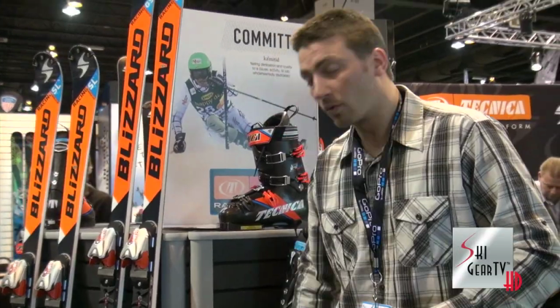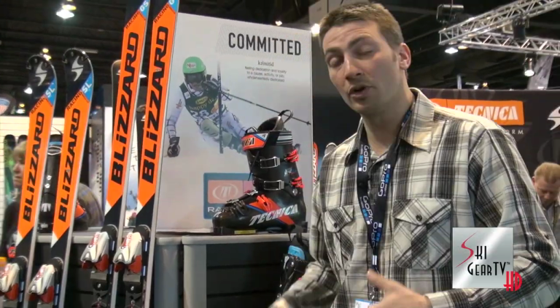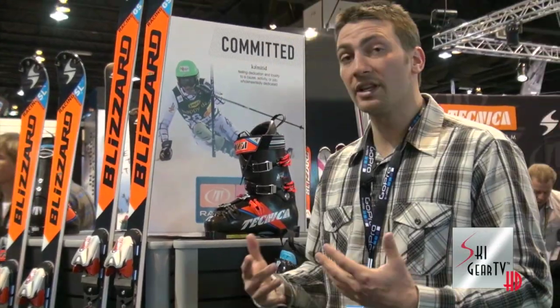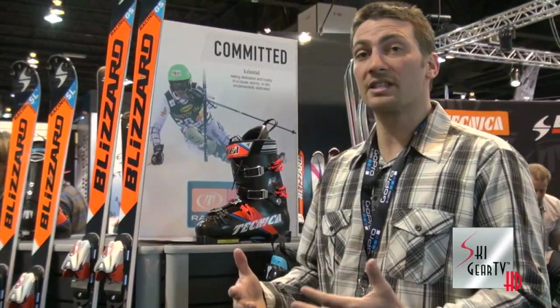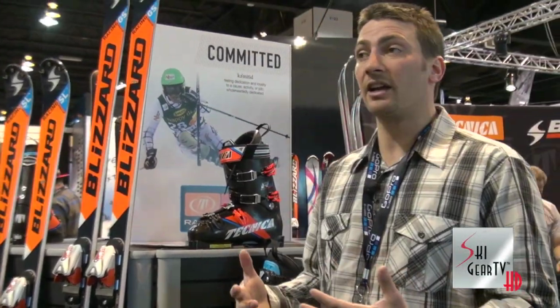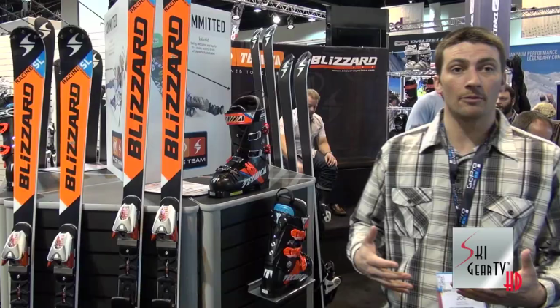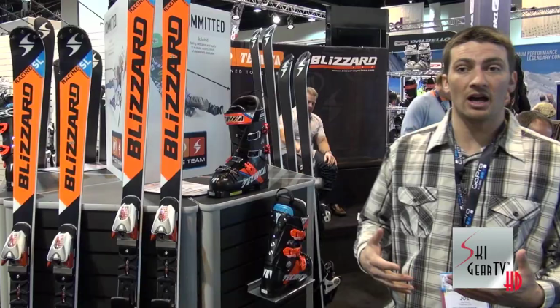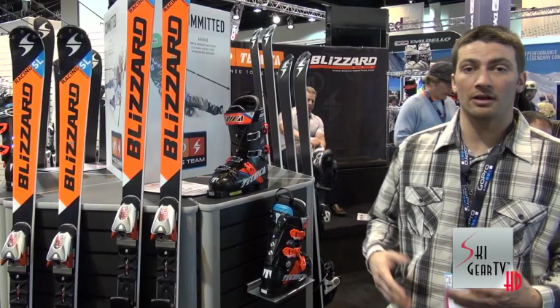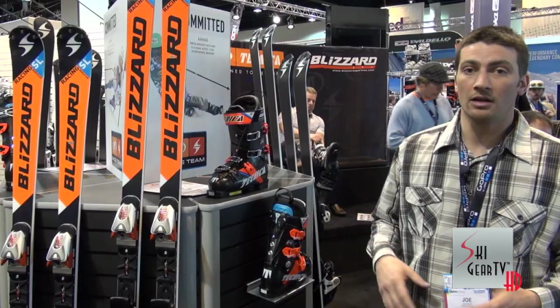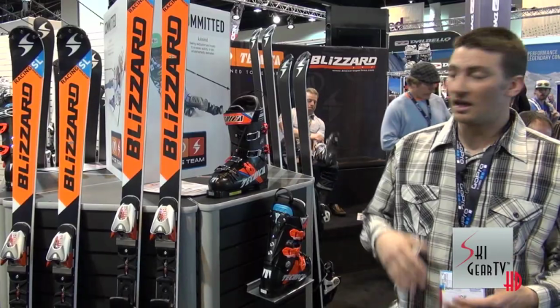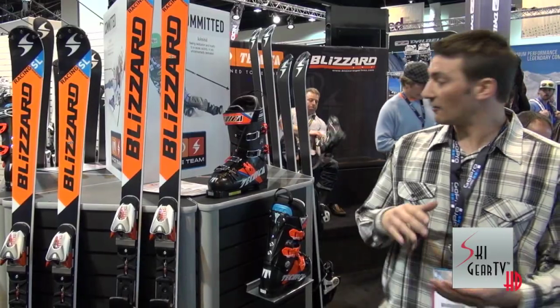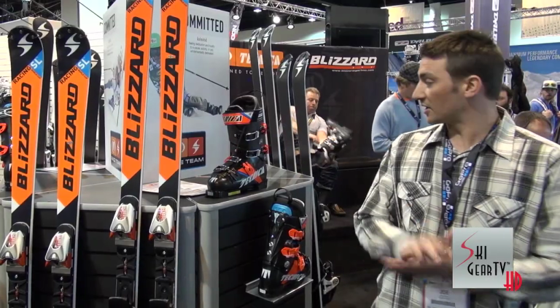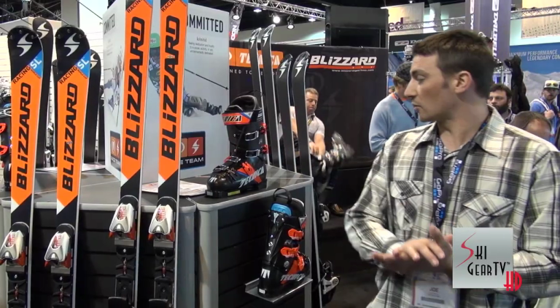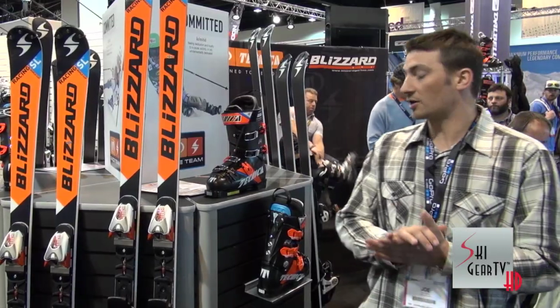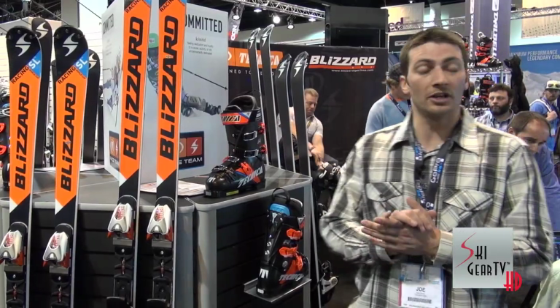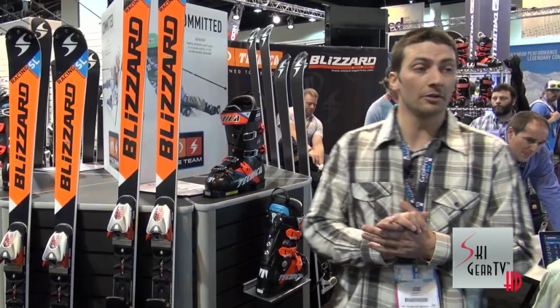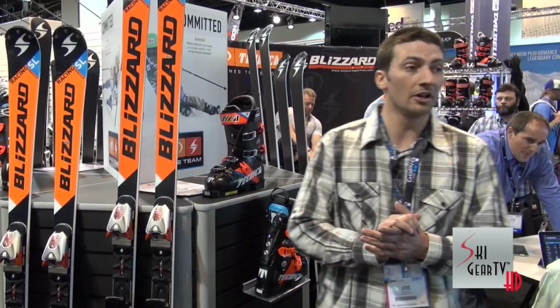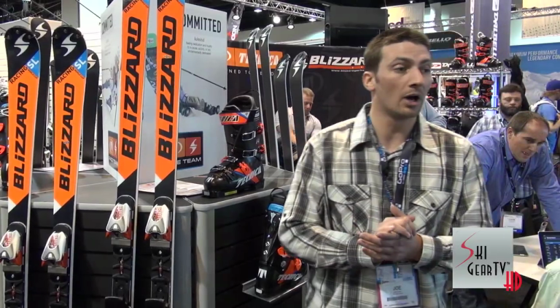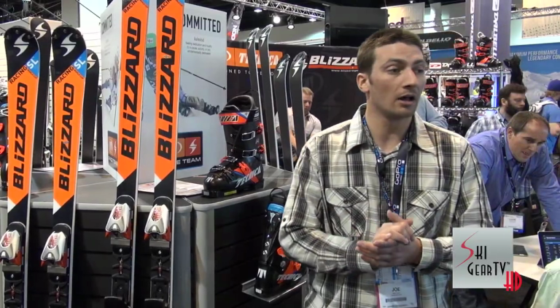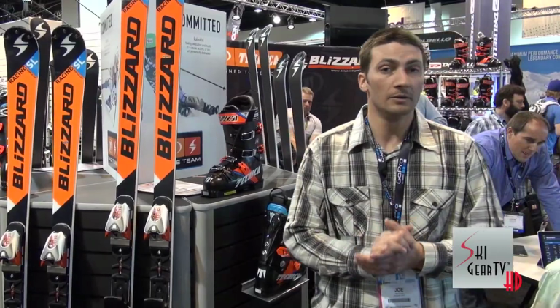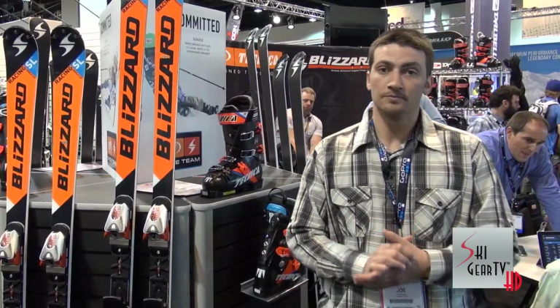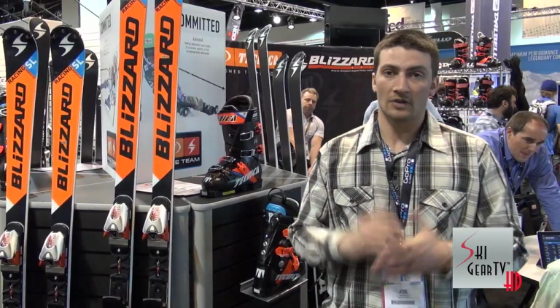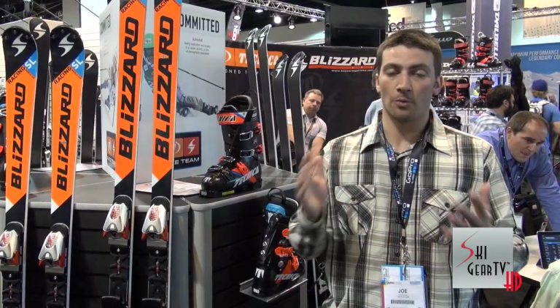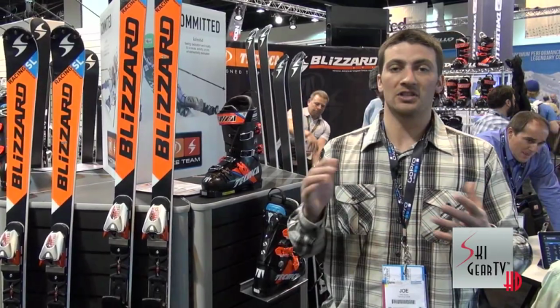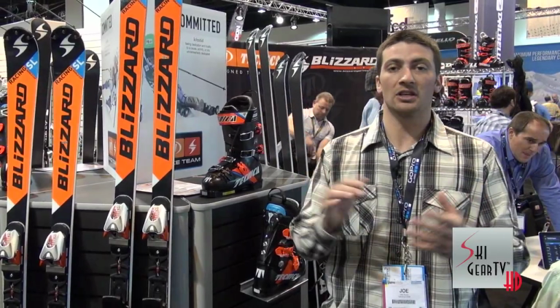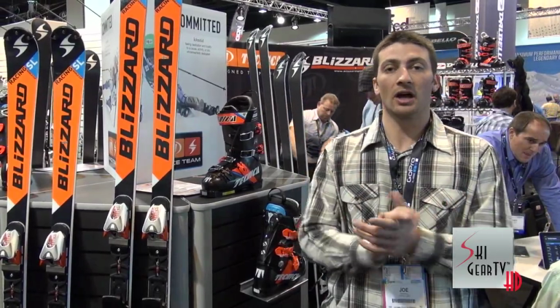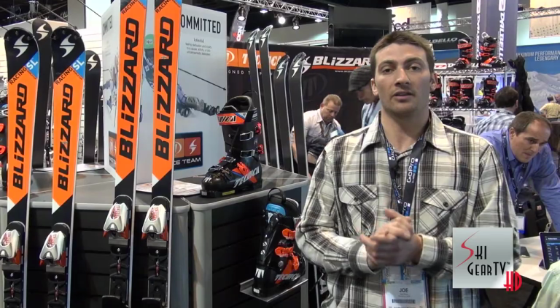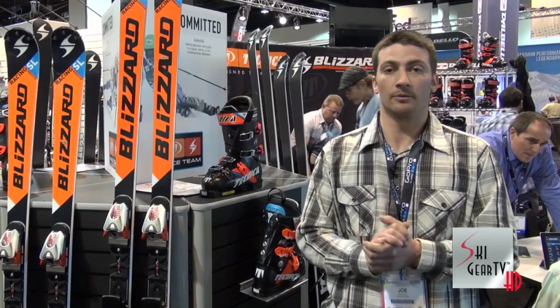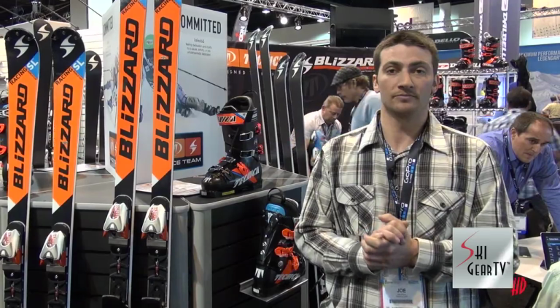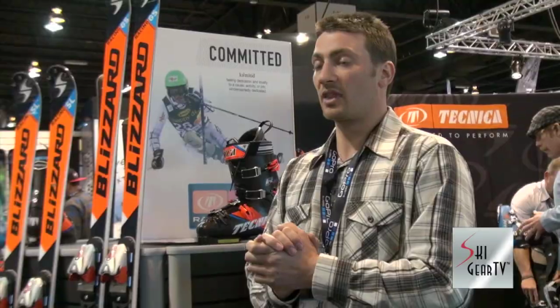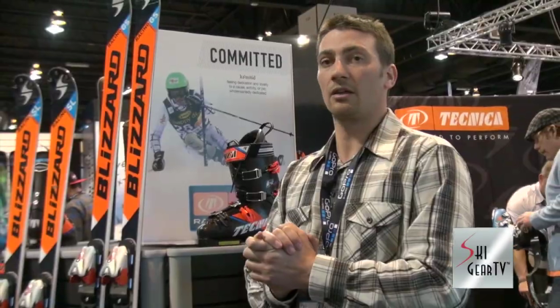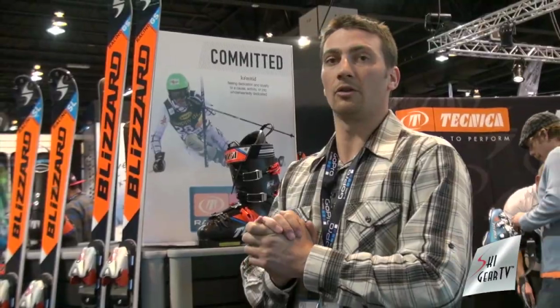So that's the new Technica performance boot line. We're really excited about it, everything's working really well. I hope to see you out there. Thank you.